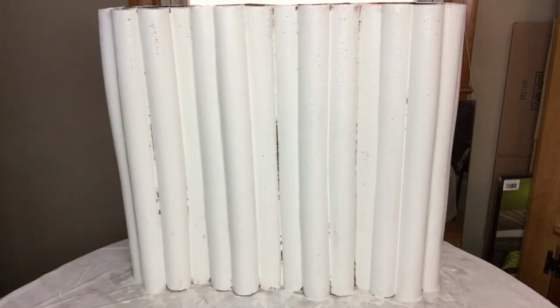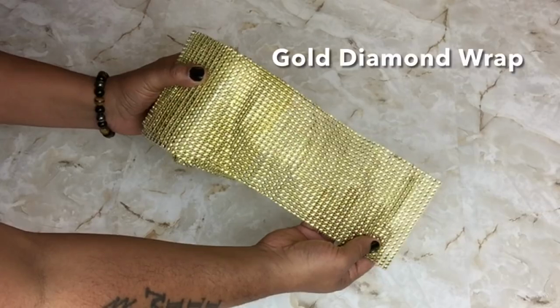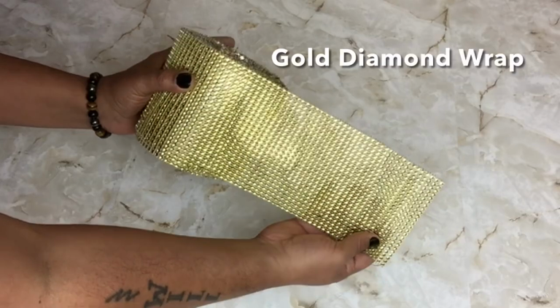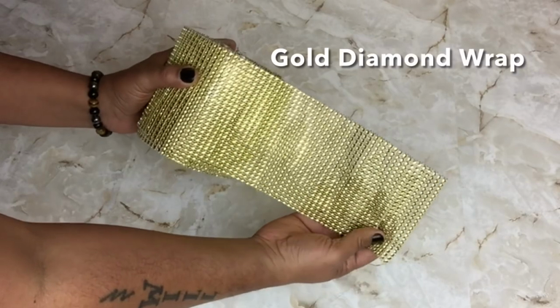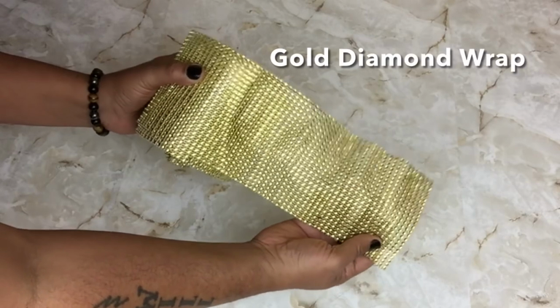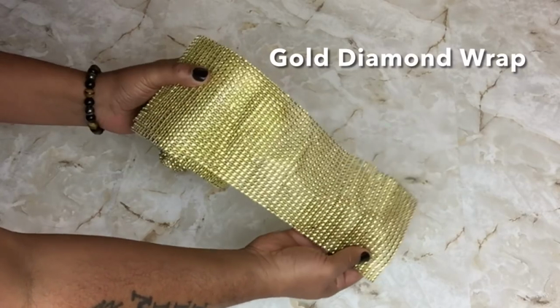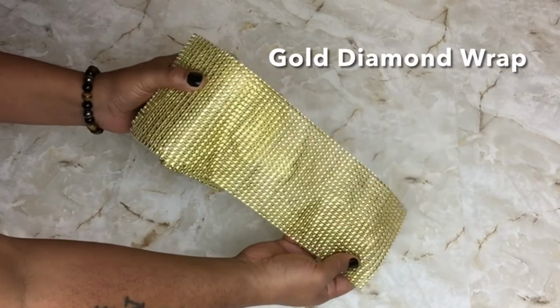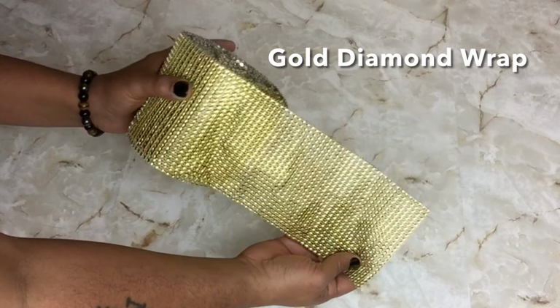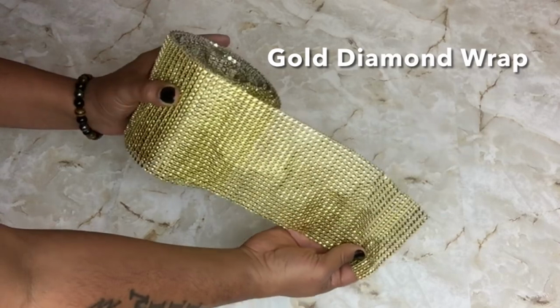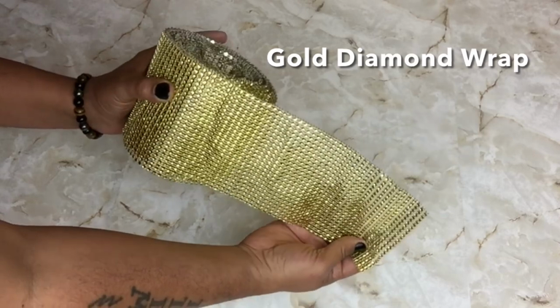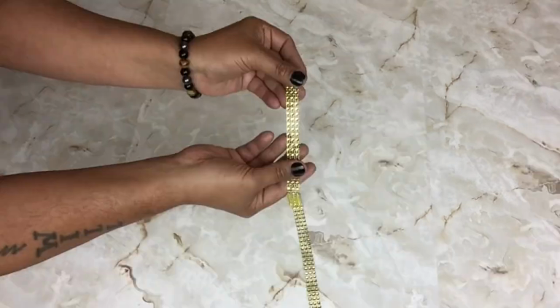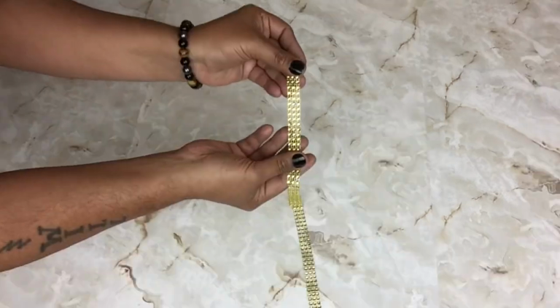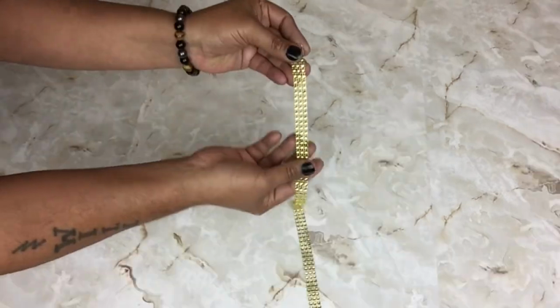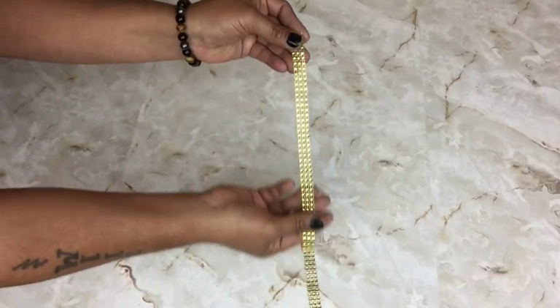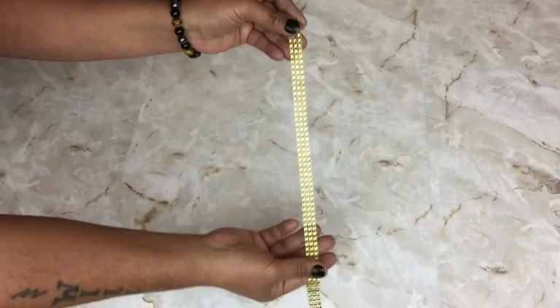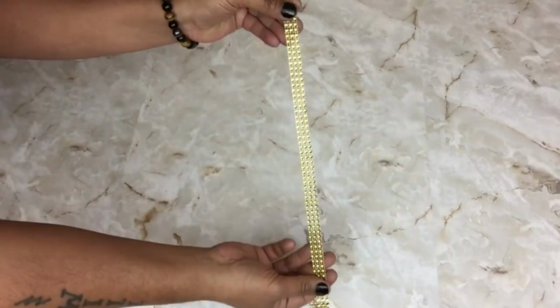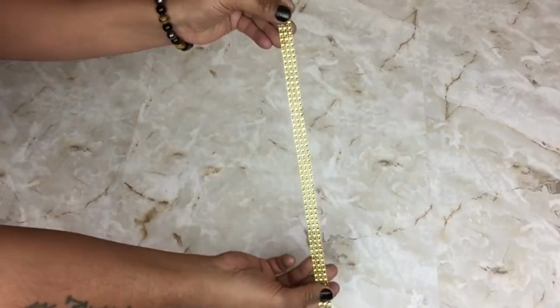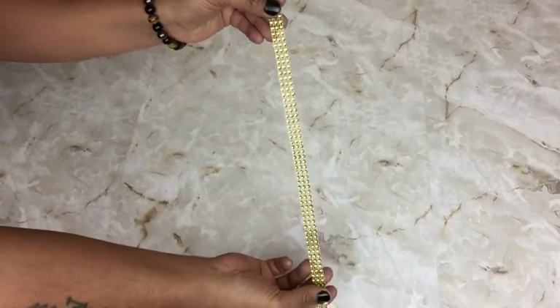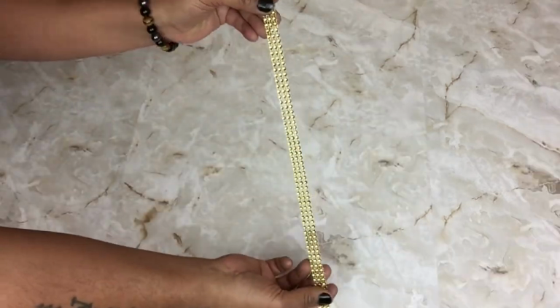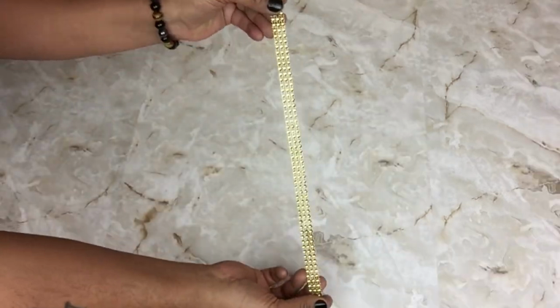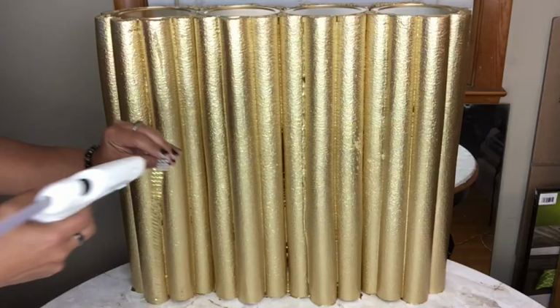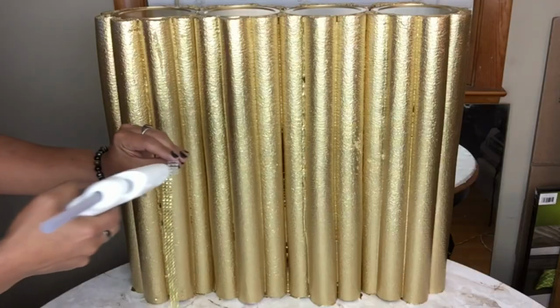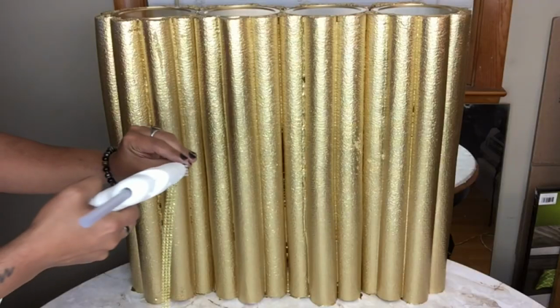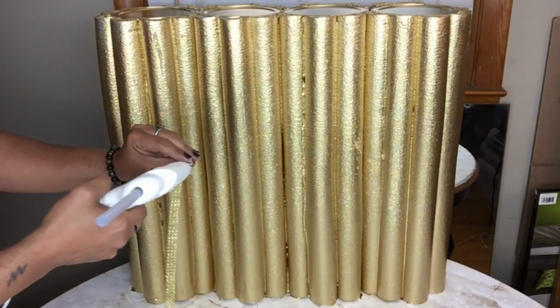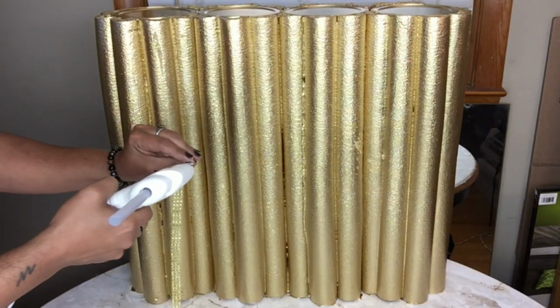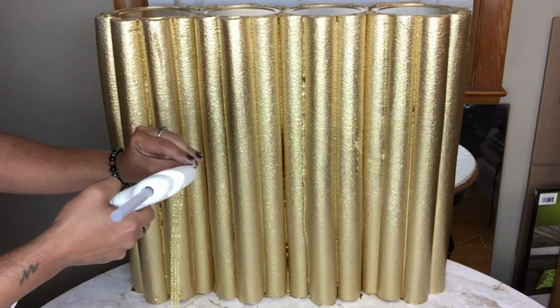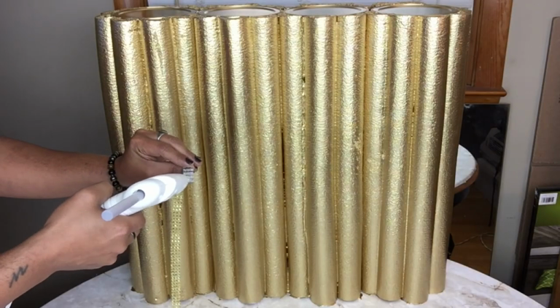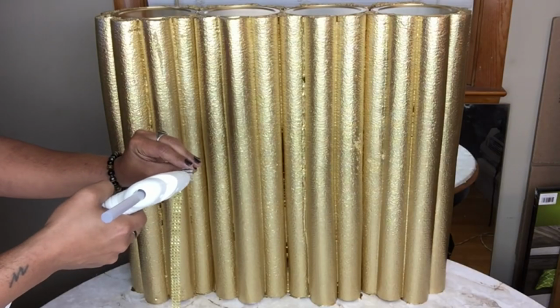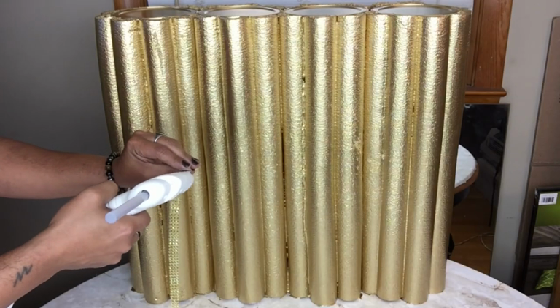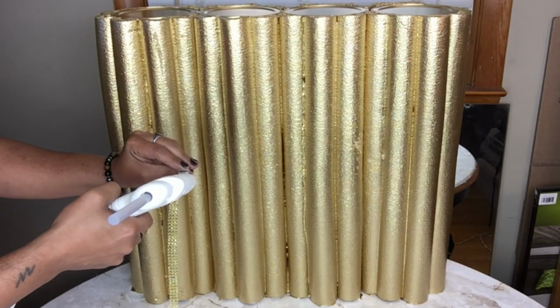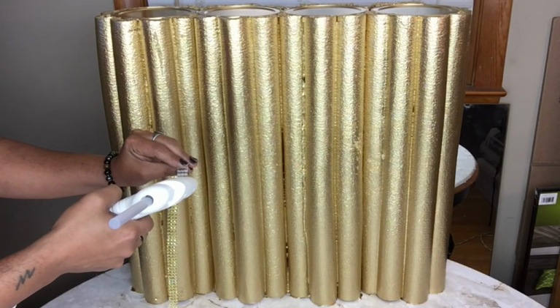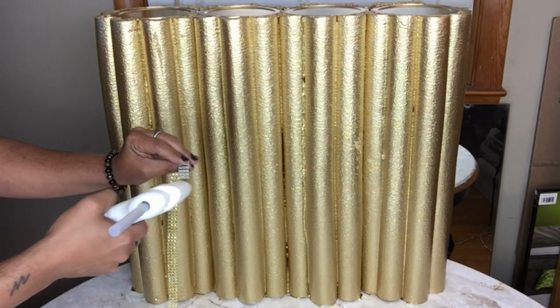Next I took gold diamond wrap and cut it into strips. I'll be gluing the strips in between the pool noodles.